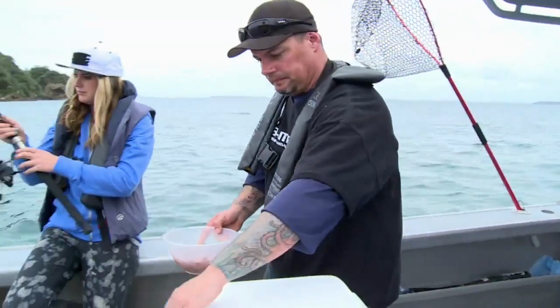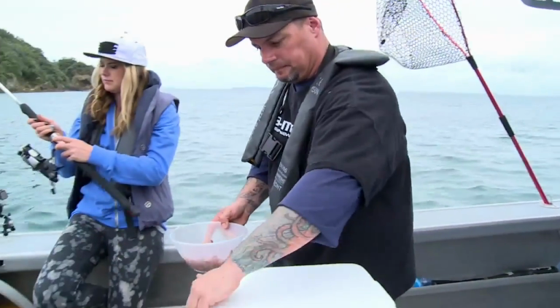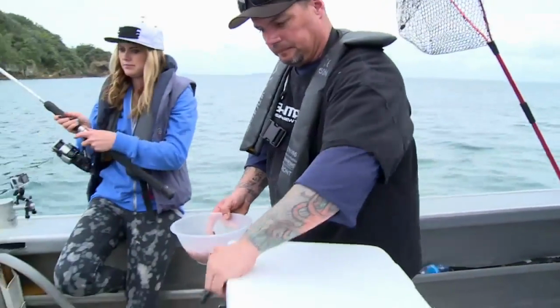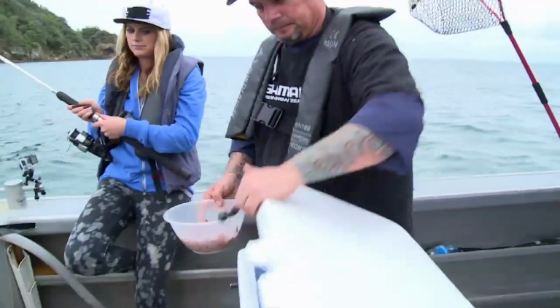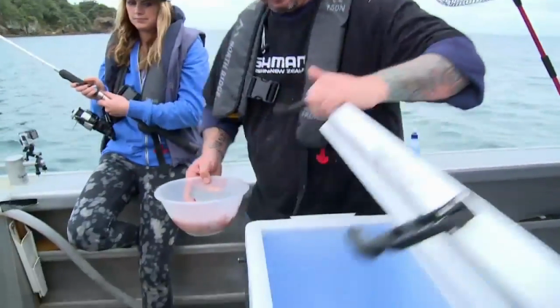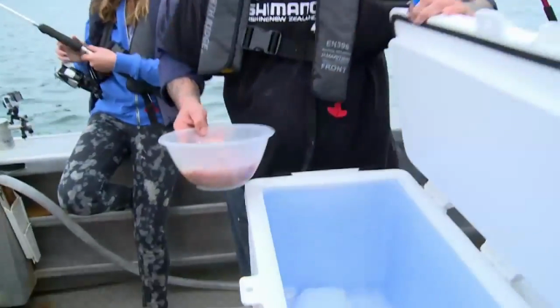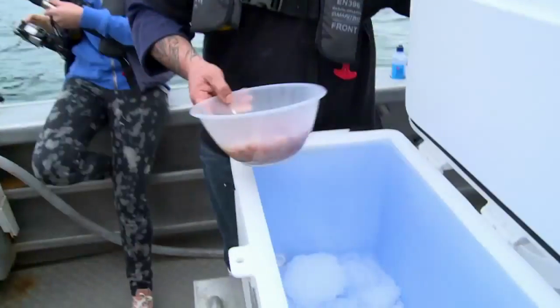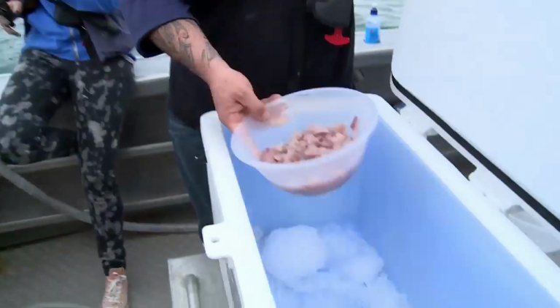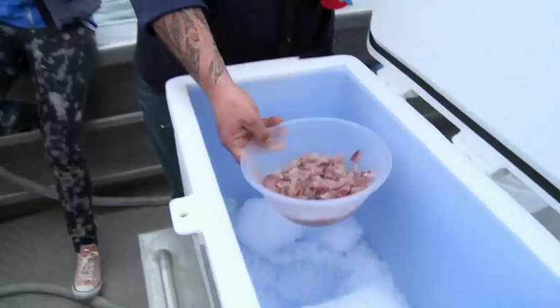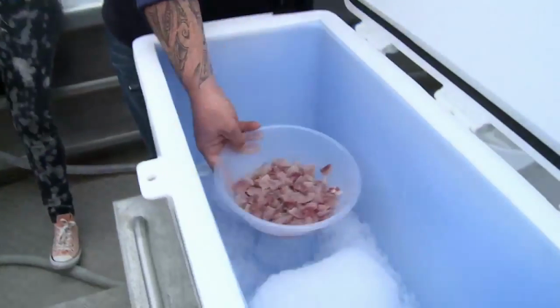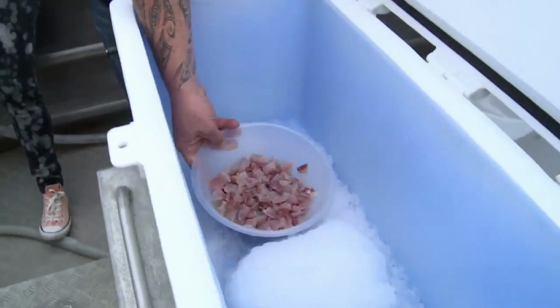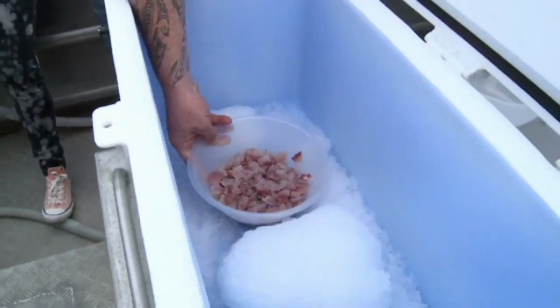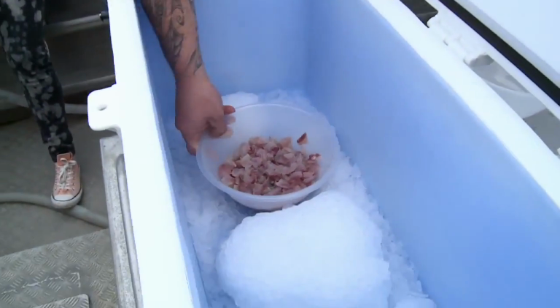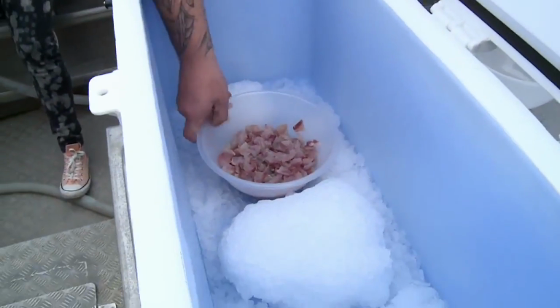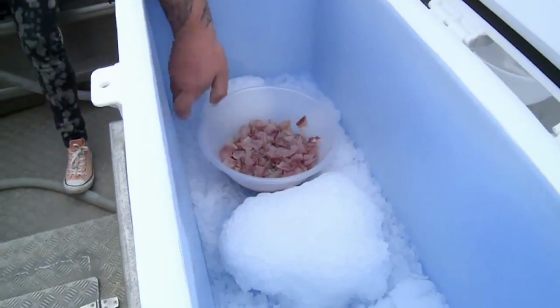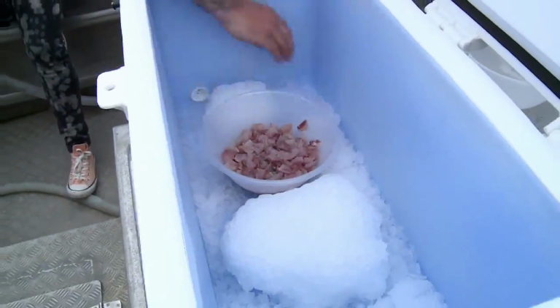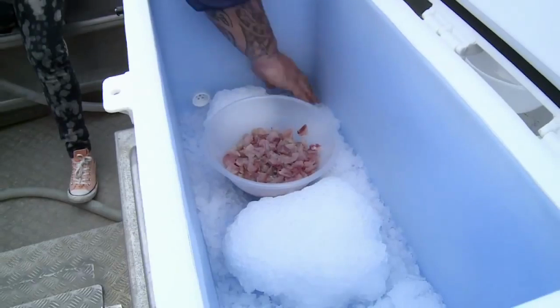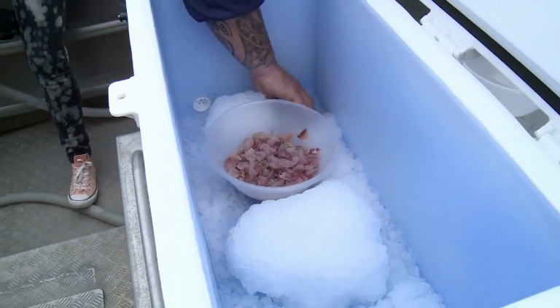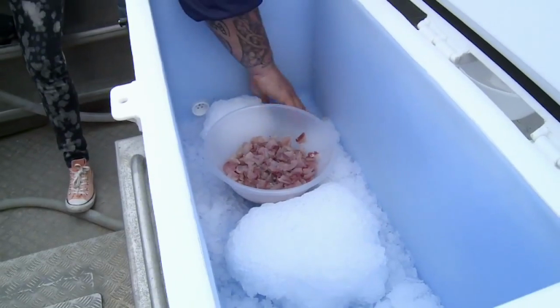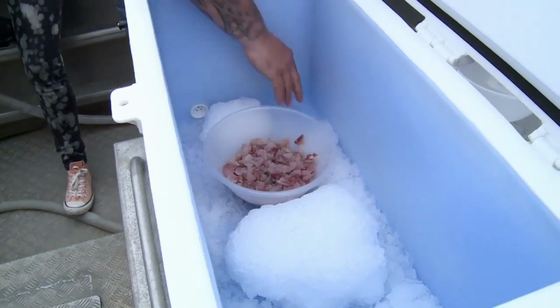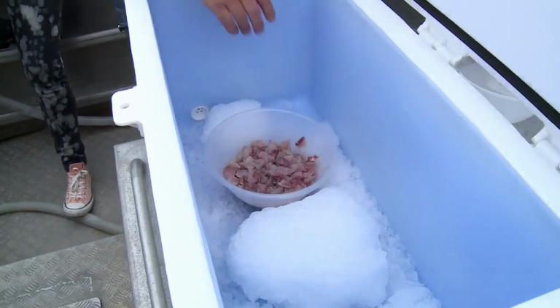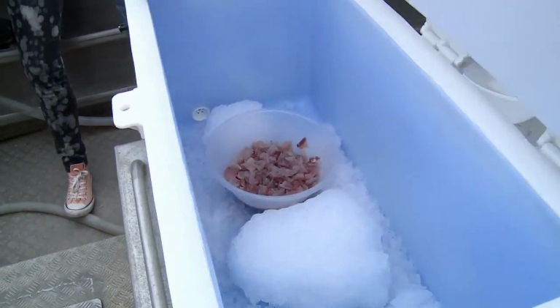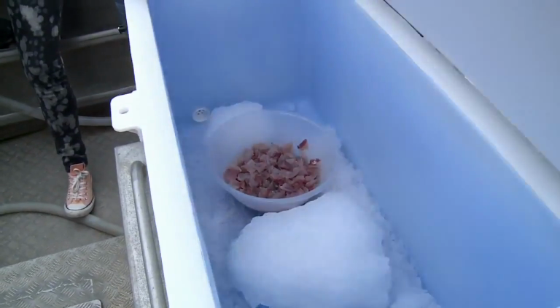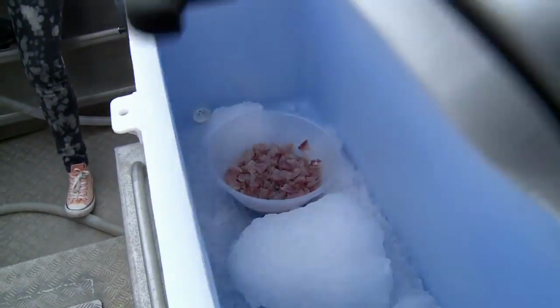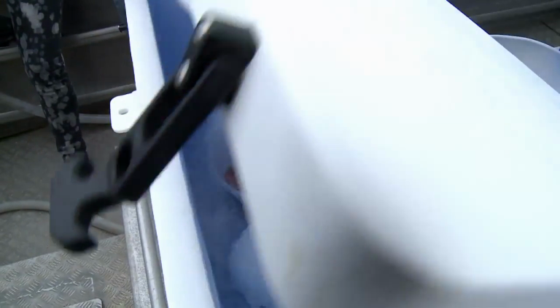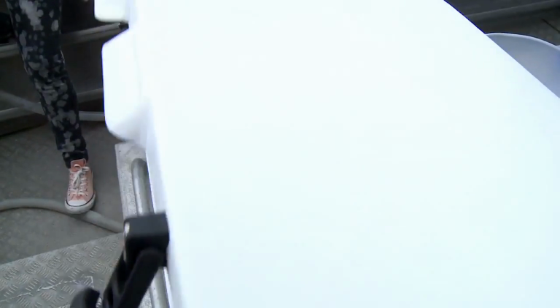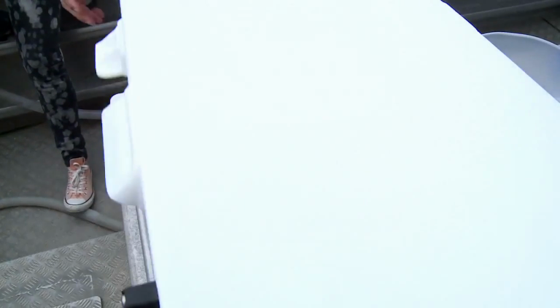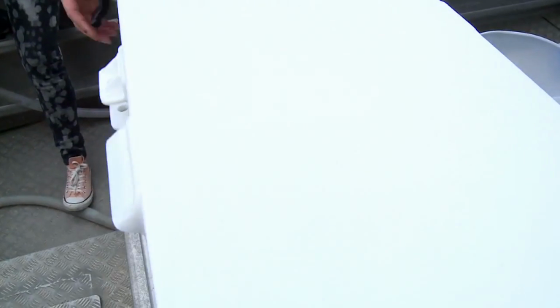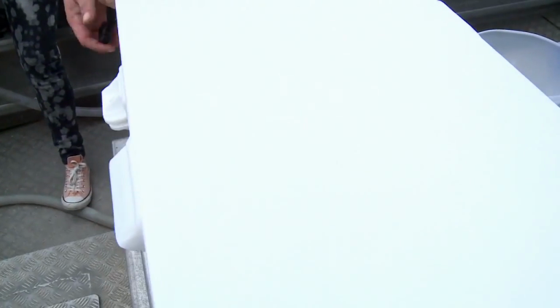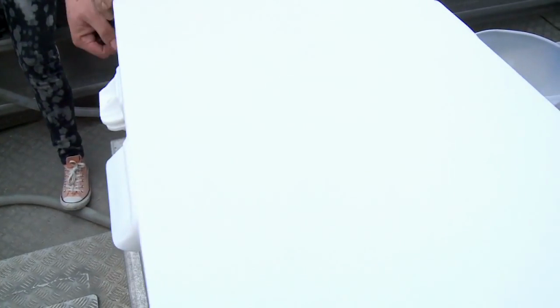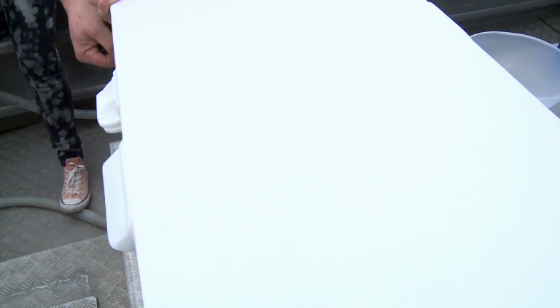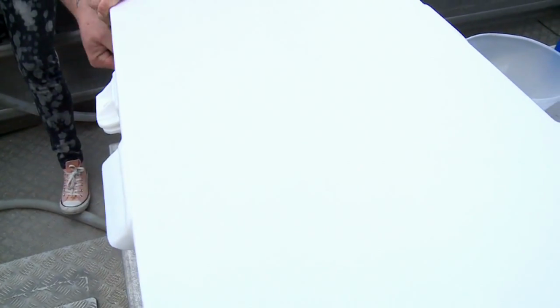When we pull it out, you'll see the difference. You'll see it turn from looking like fresh fish to looking like cooked fish almost.